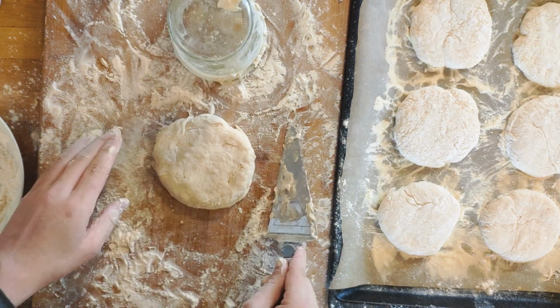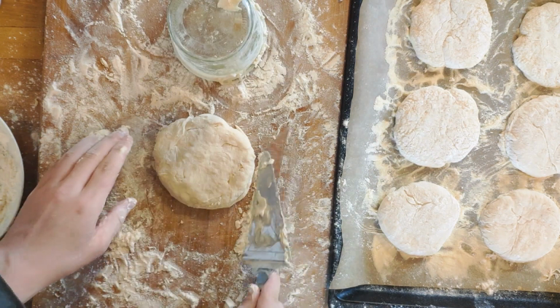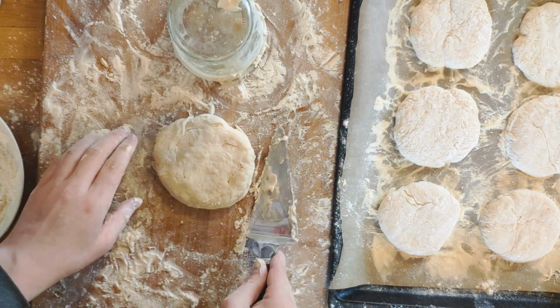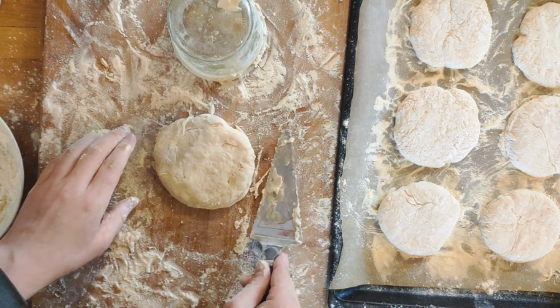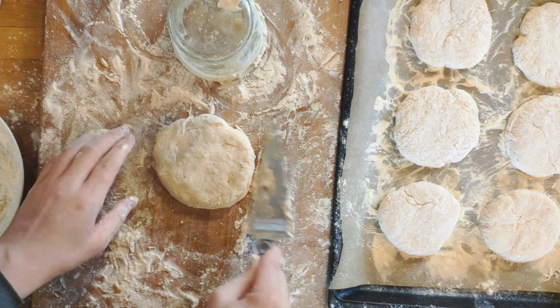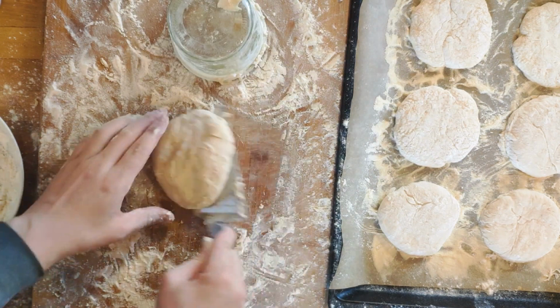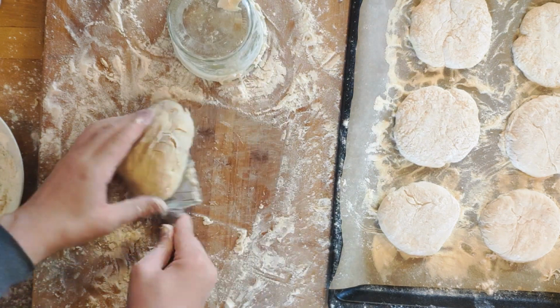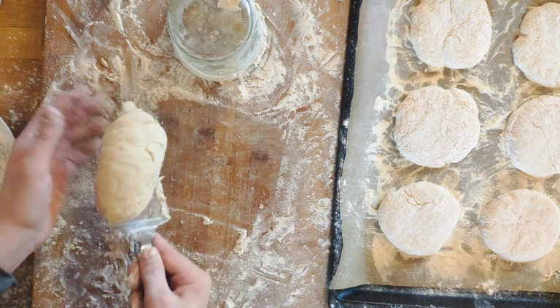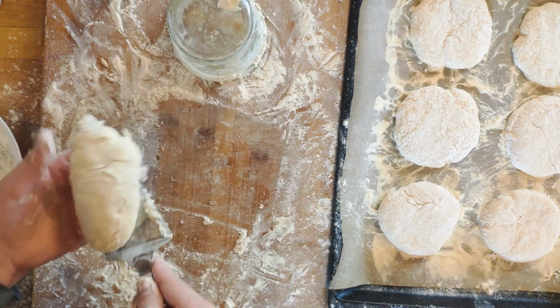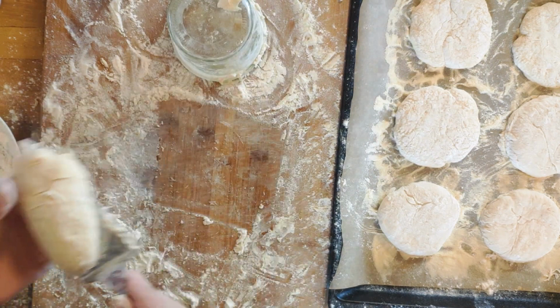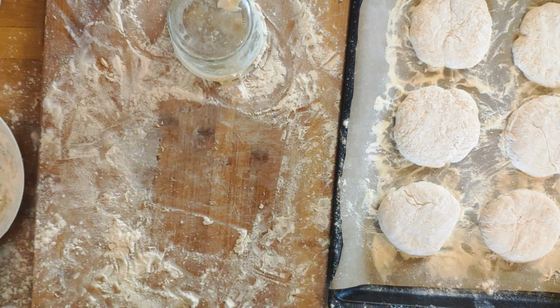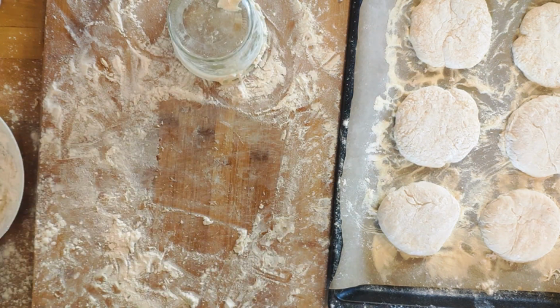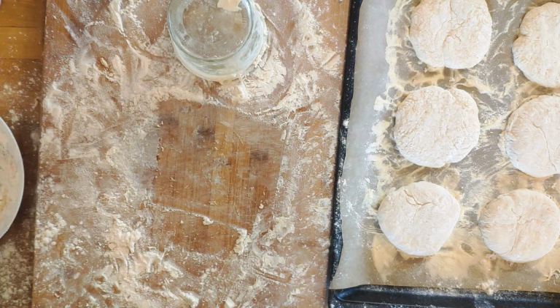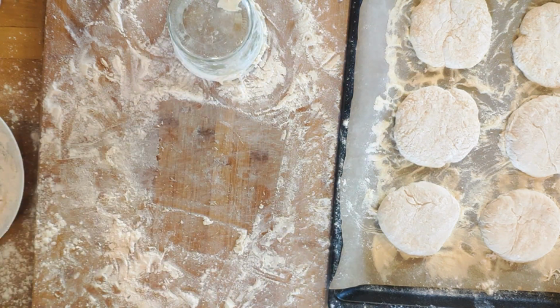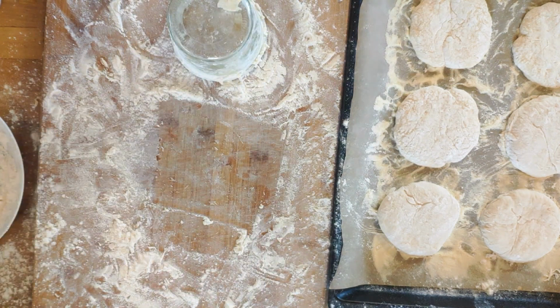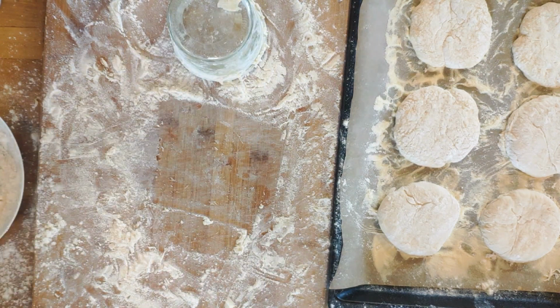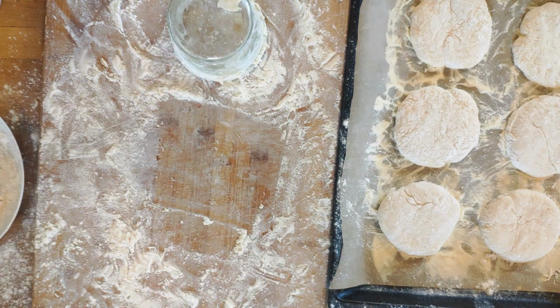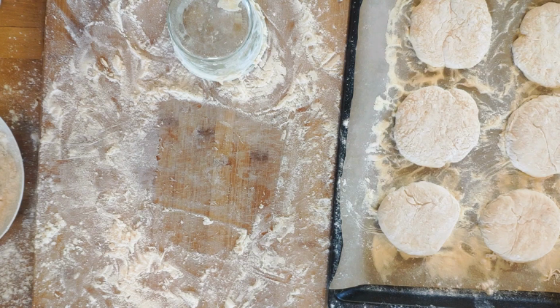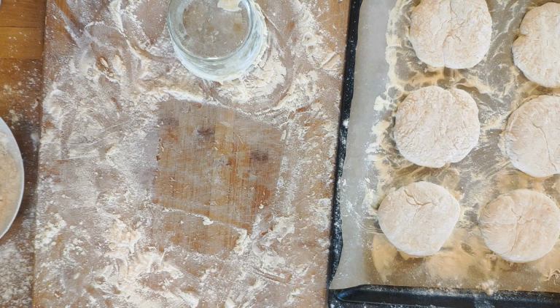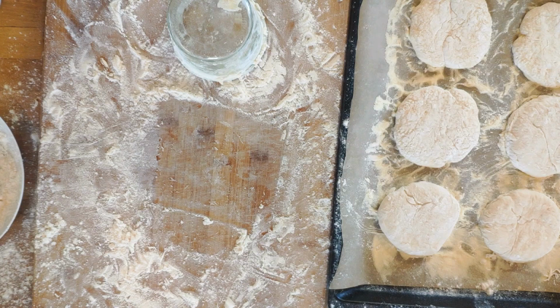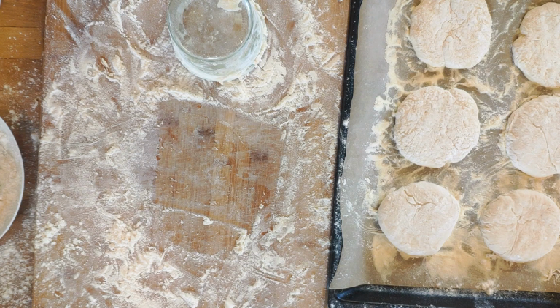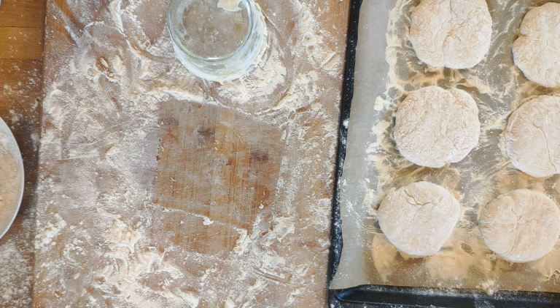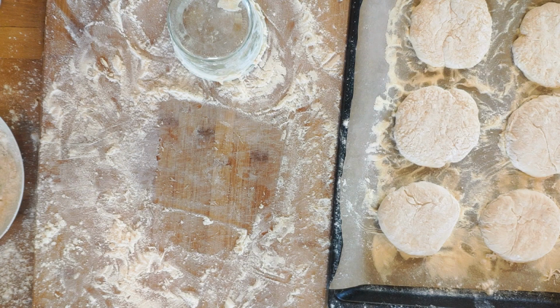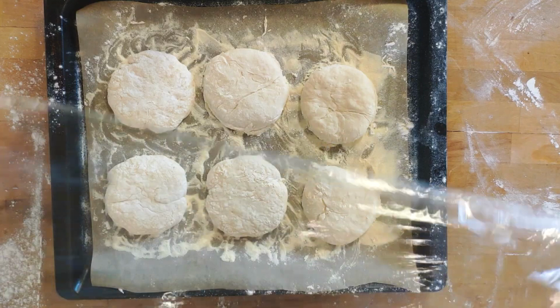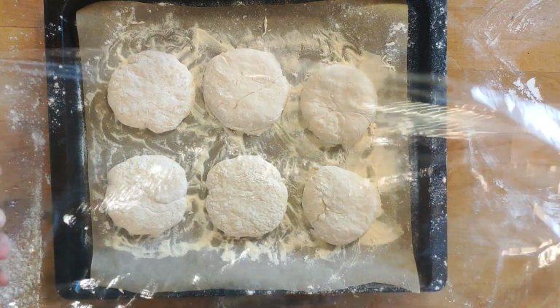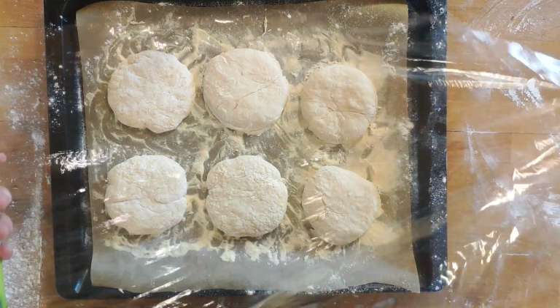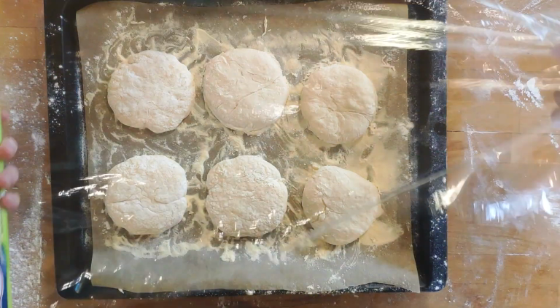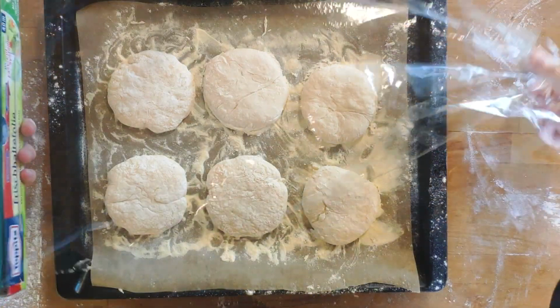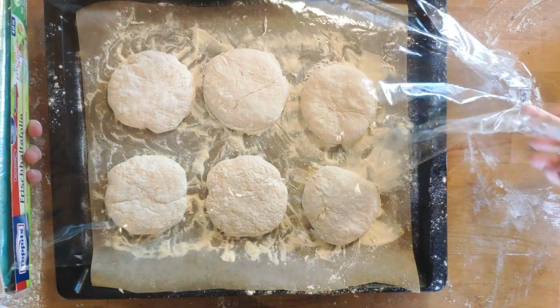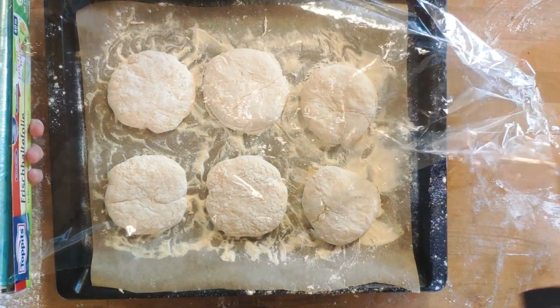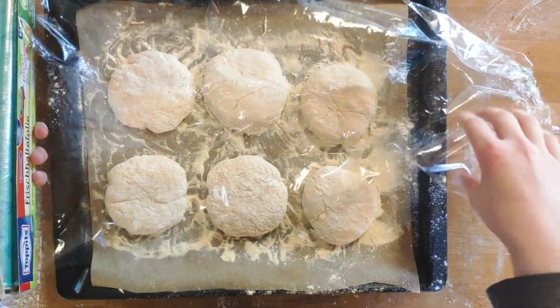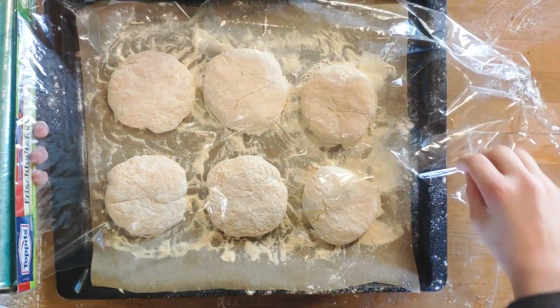Now set the tray aside. The muffins need to rest under a loose piece of cling film for another 30 minutes or so.